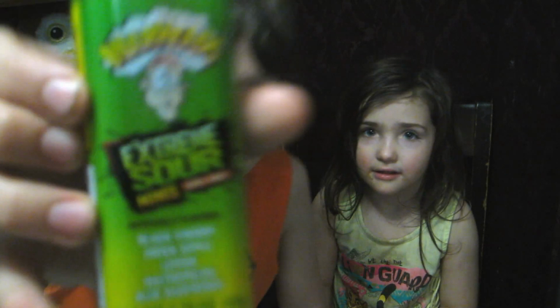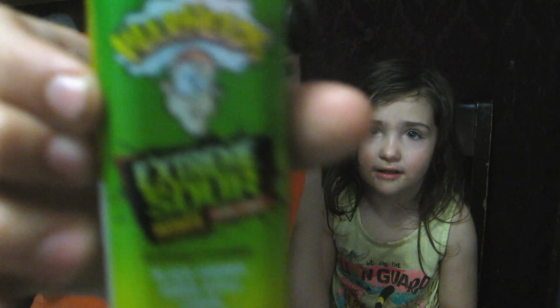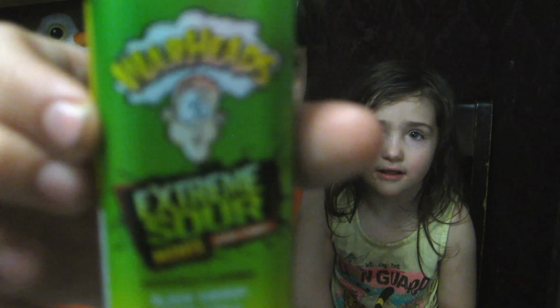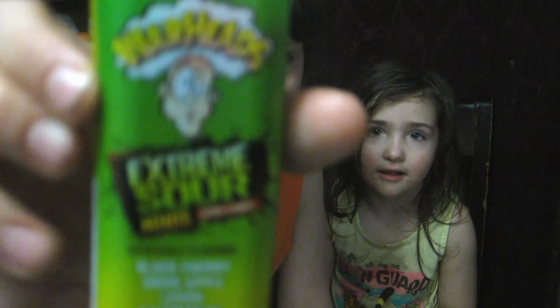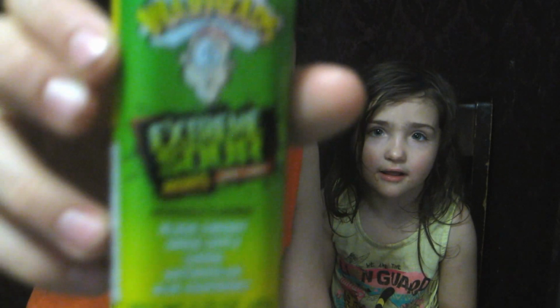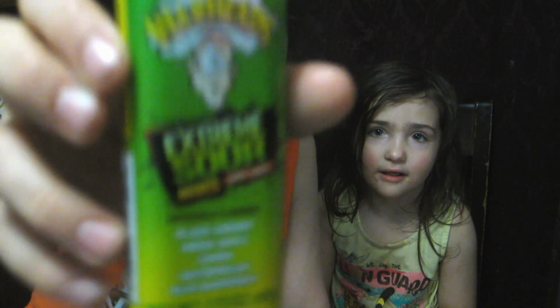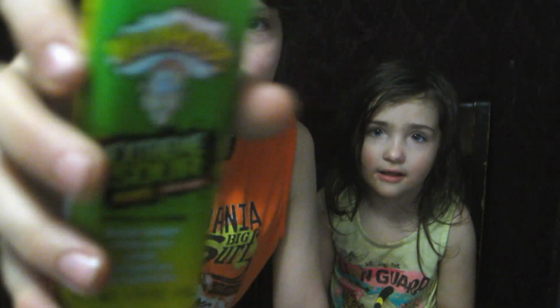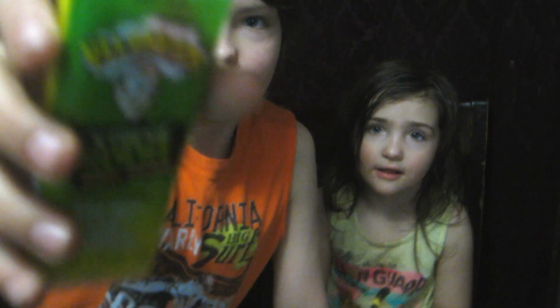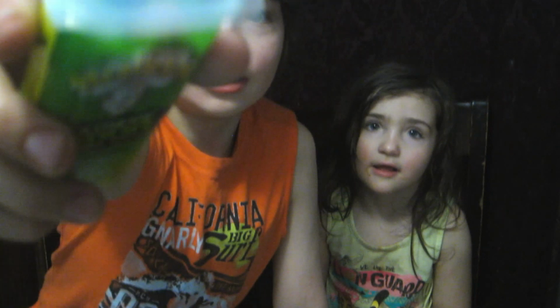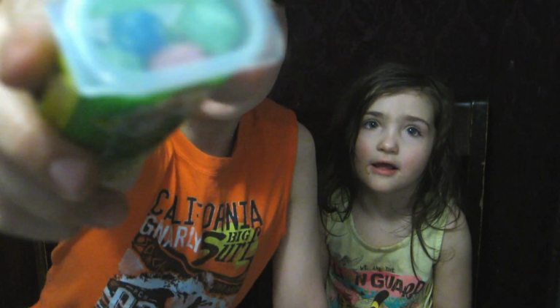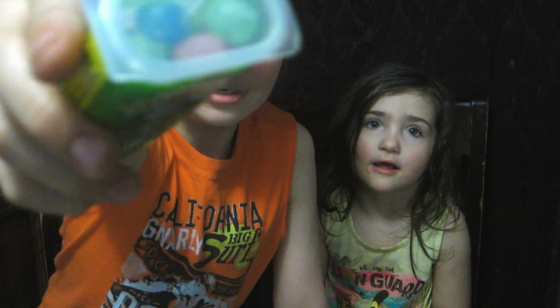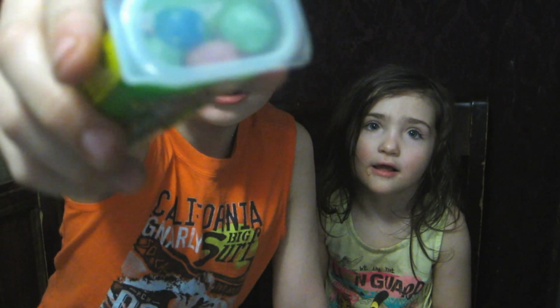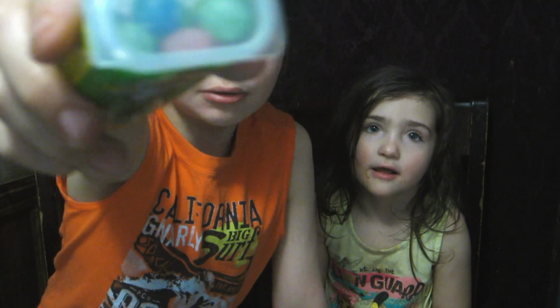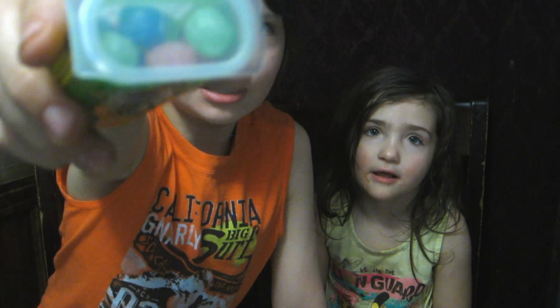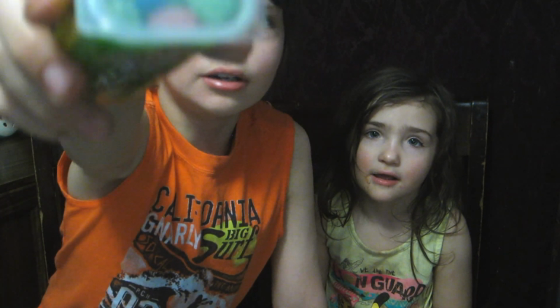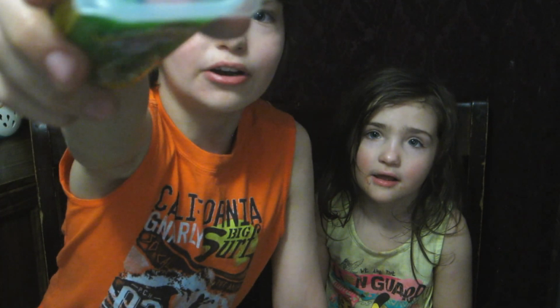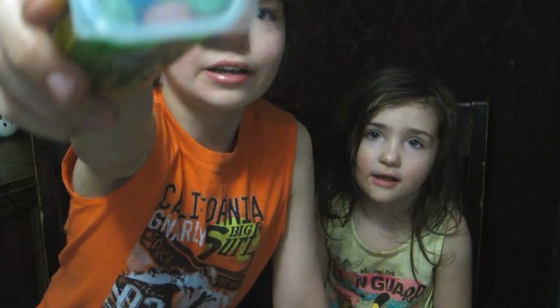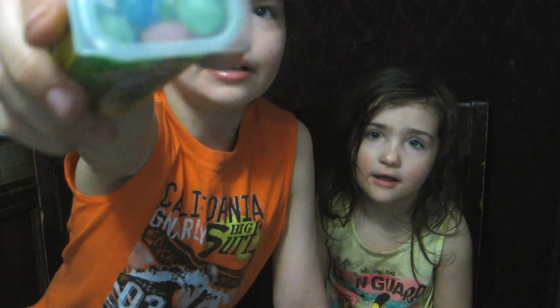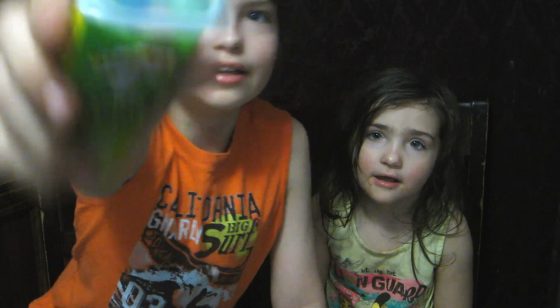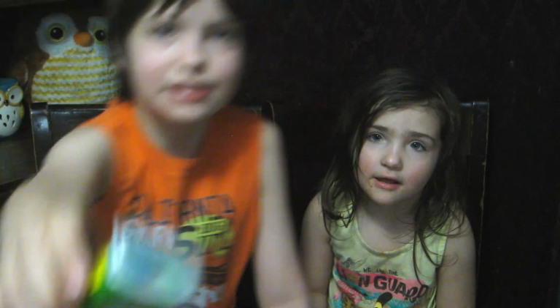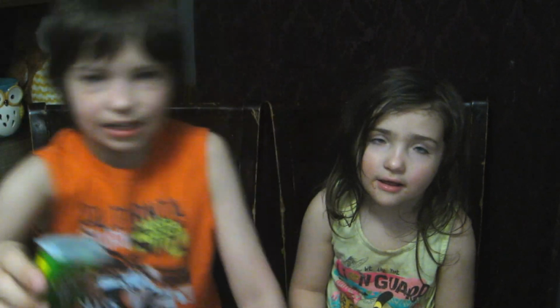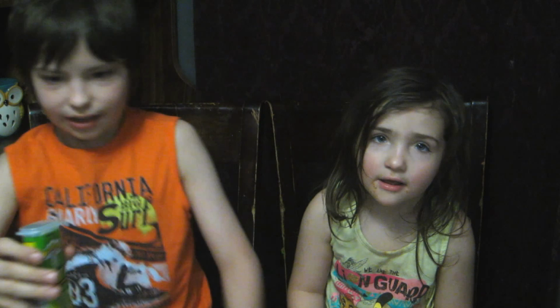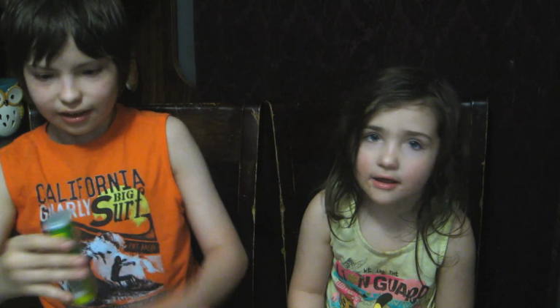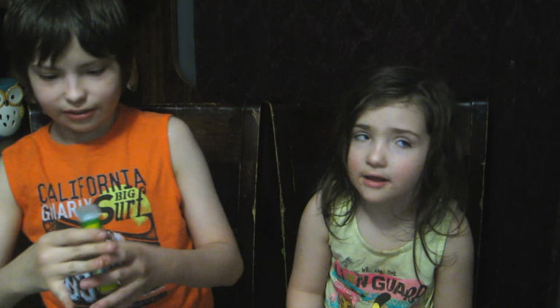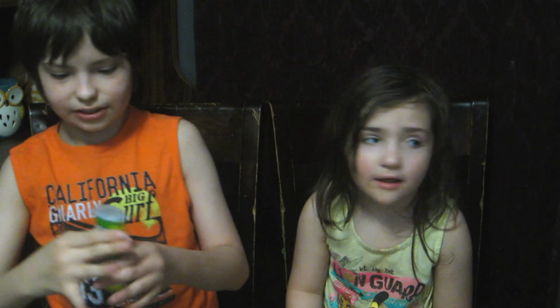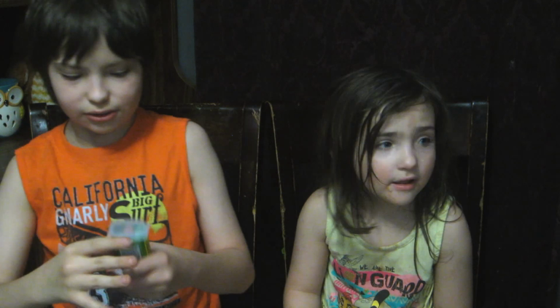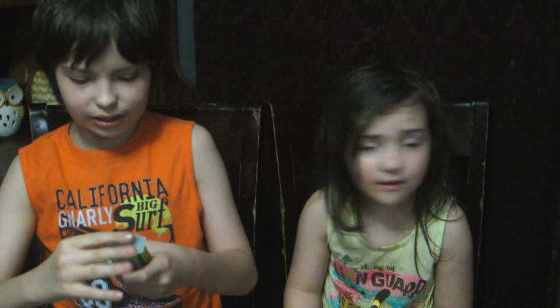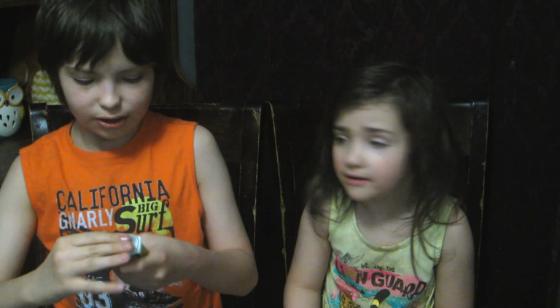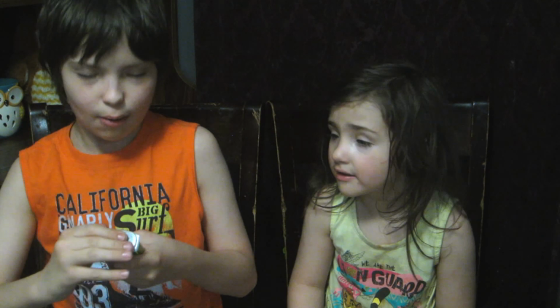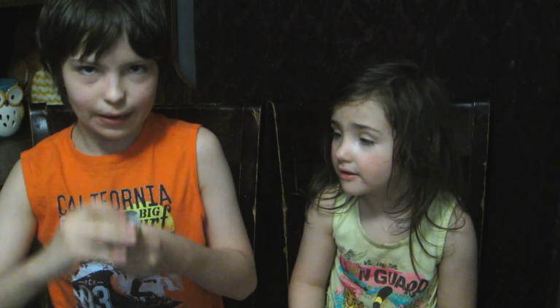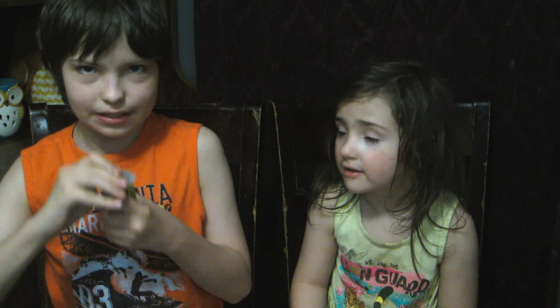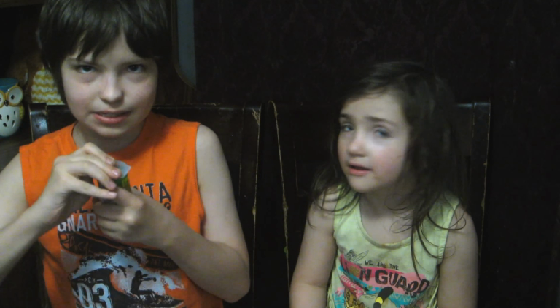That's what they look like, and that's what they look like on the inside. Let's go ahead and open these.